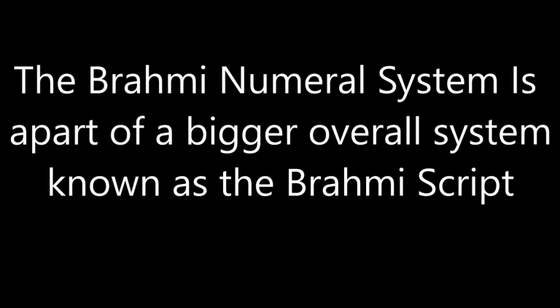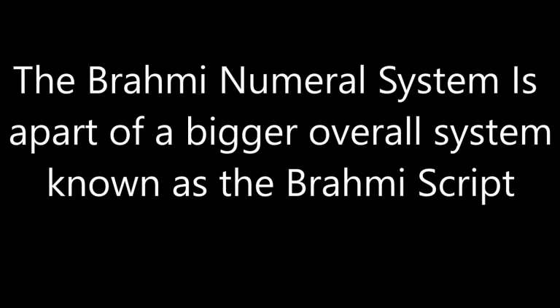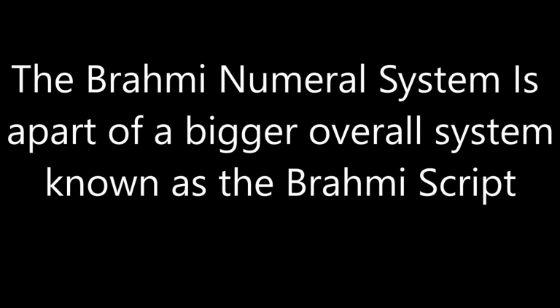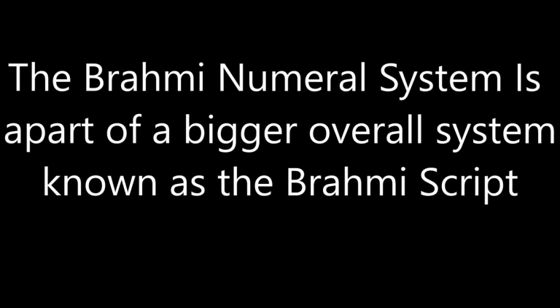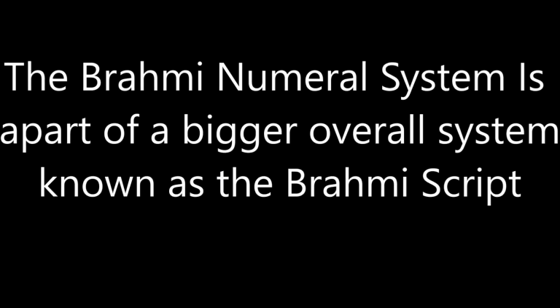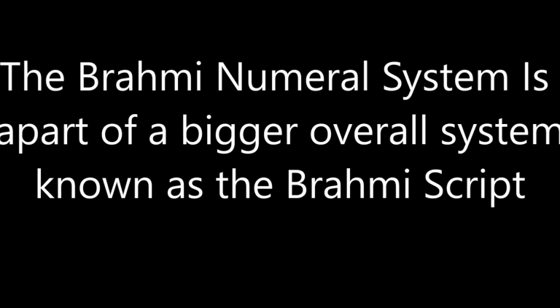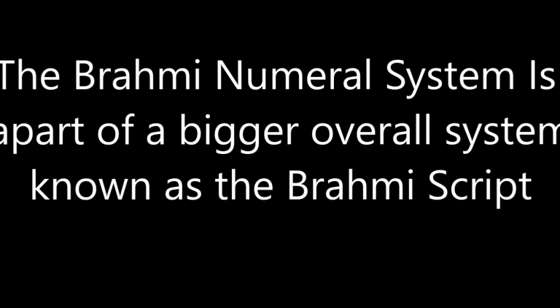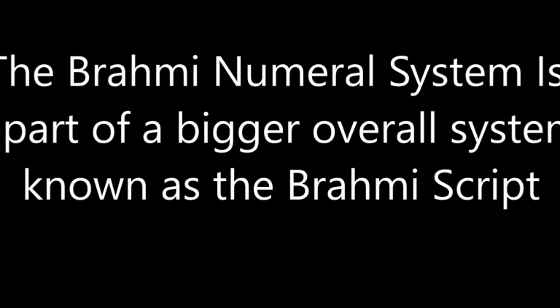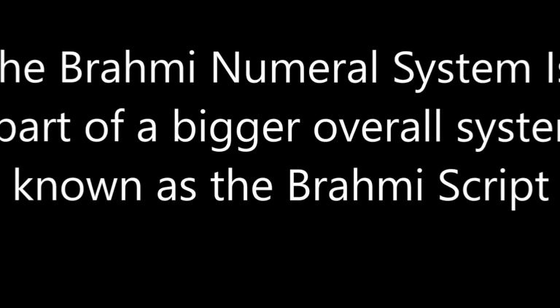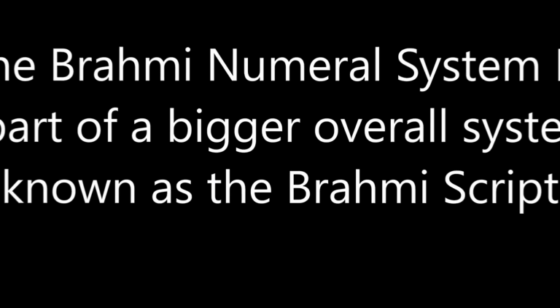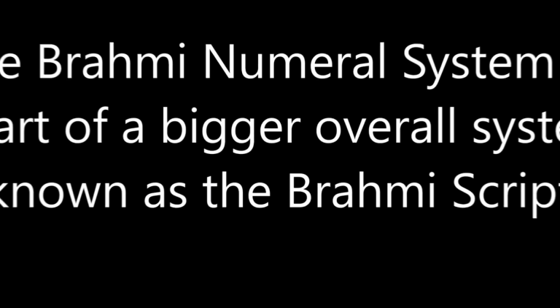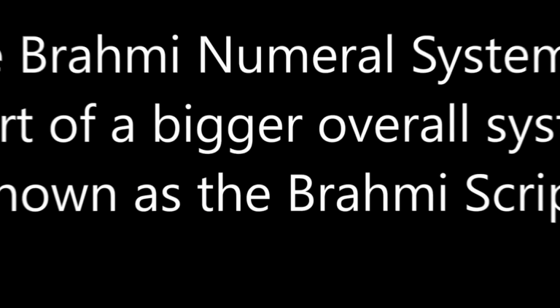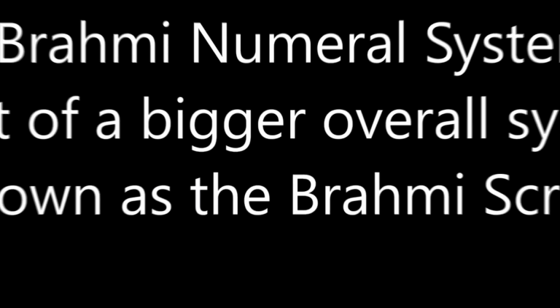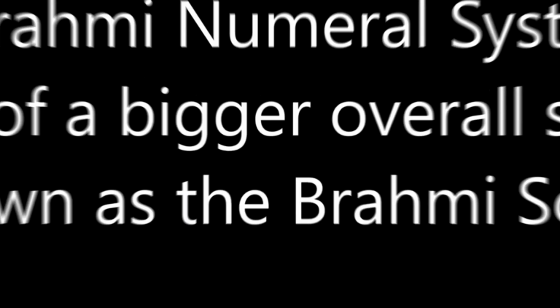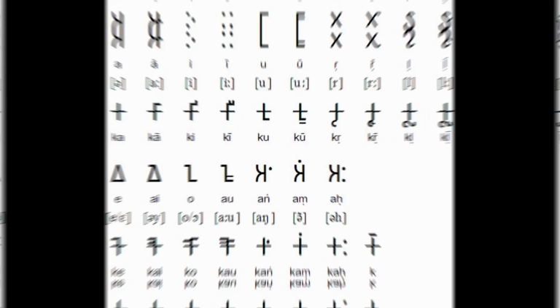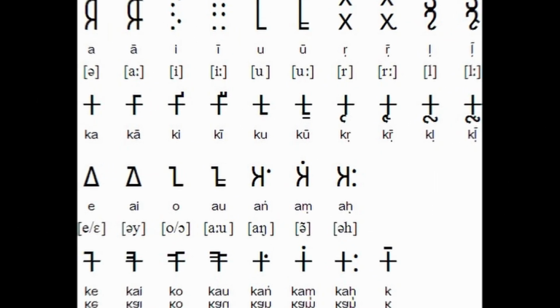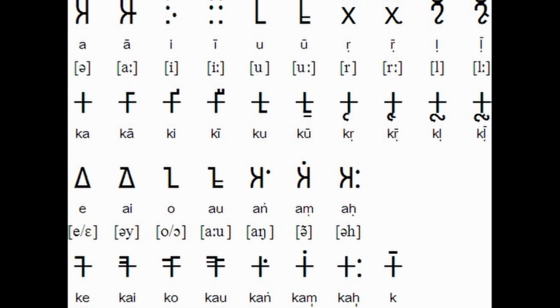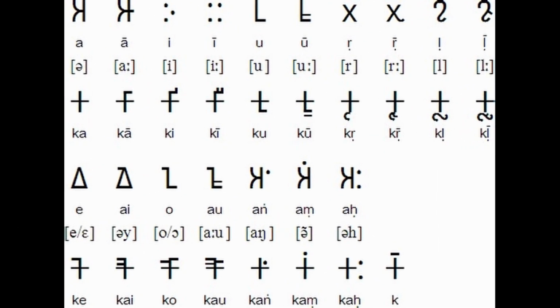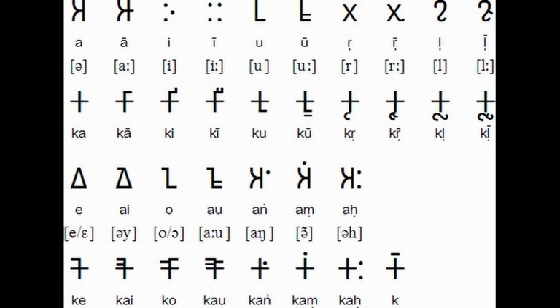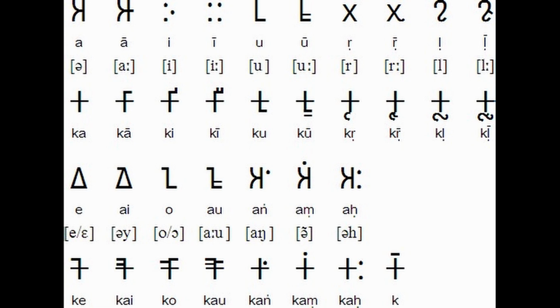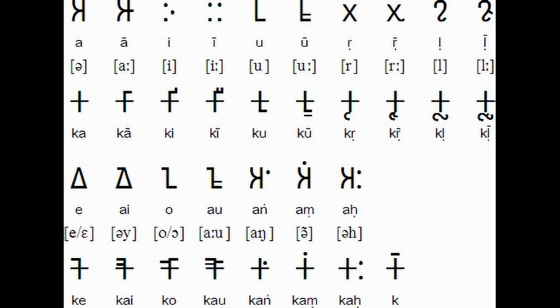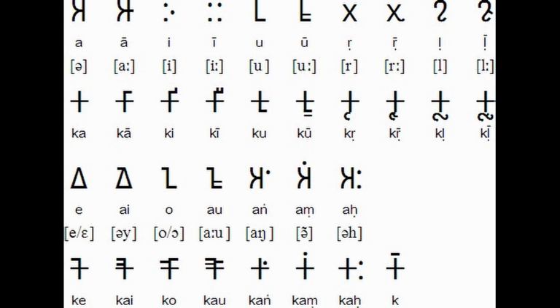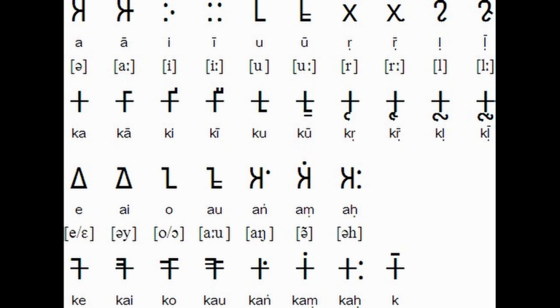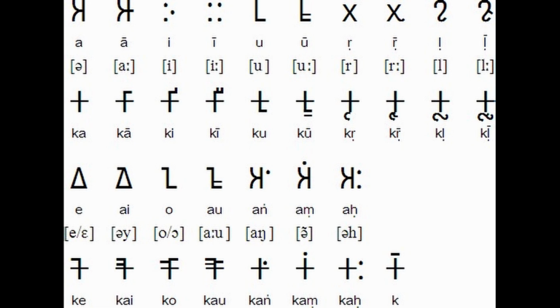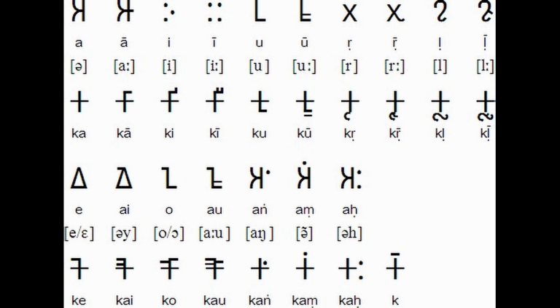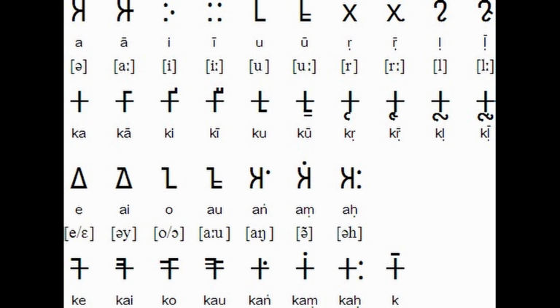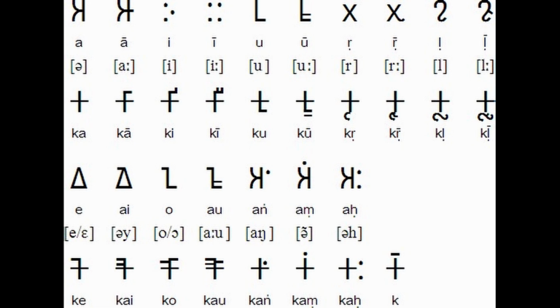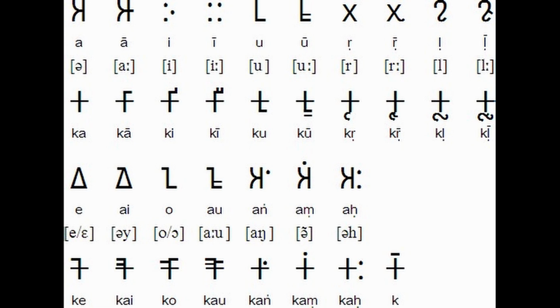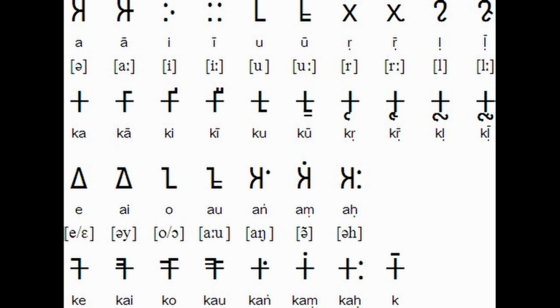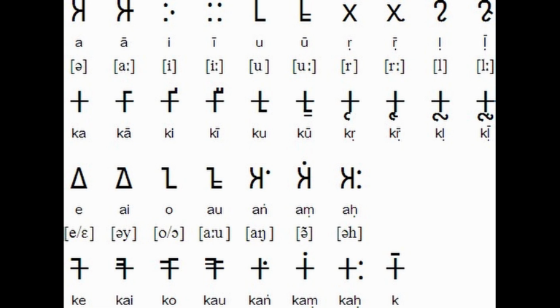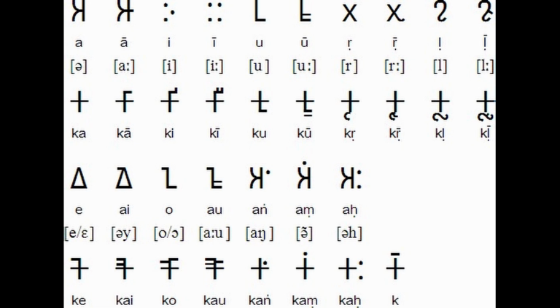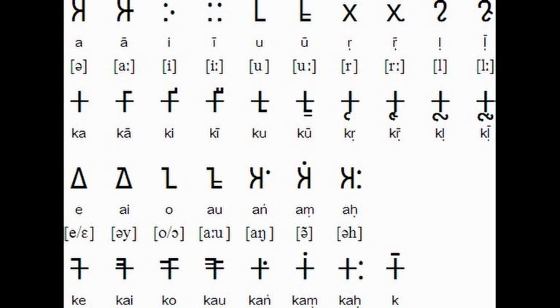The Brahmi numeral system is part of a bigger overall system known as the Brahmi script, which is a writing system that was used in the 3rd century BC.